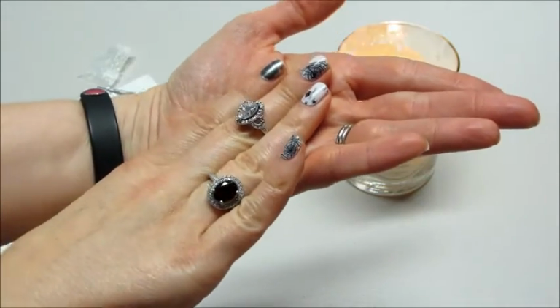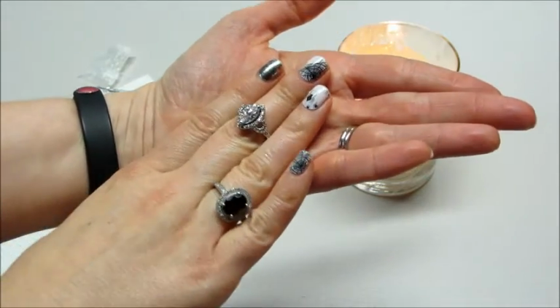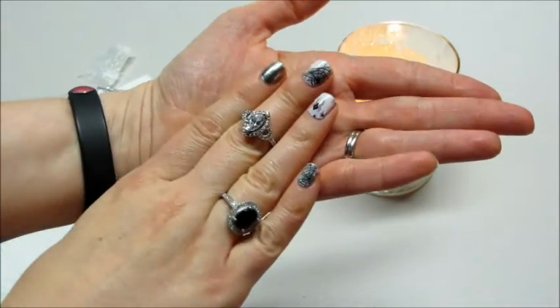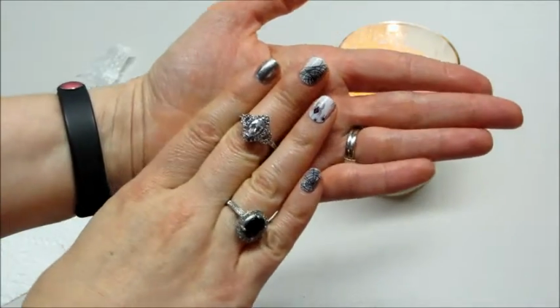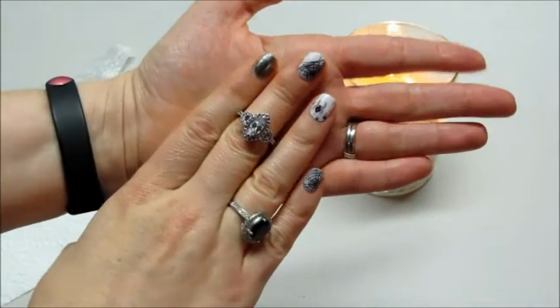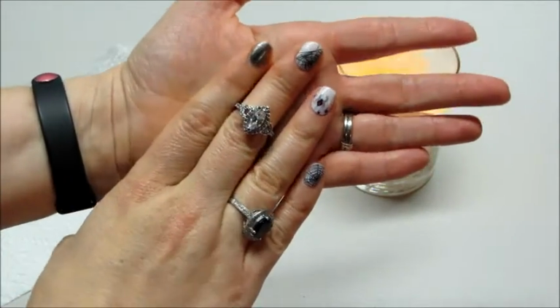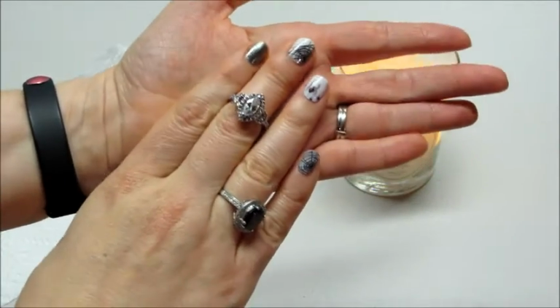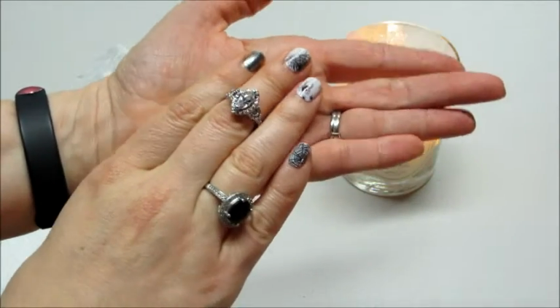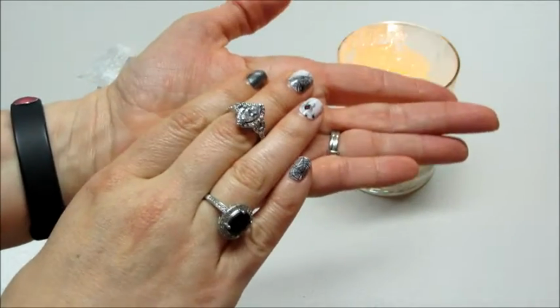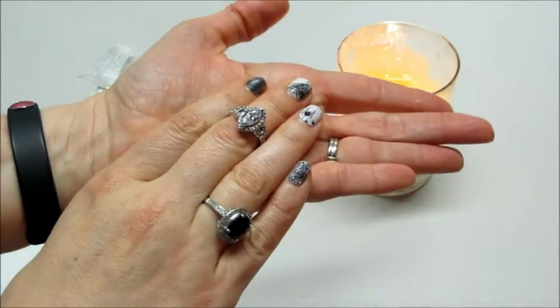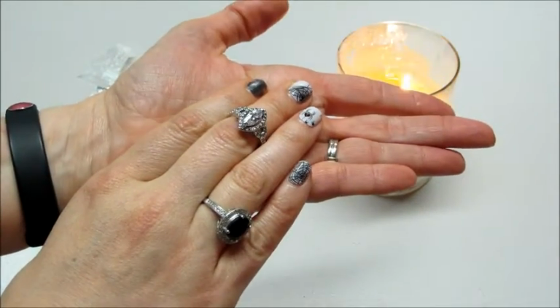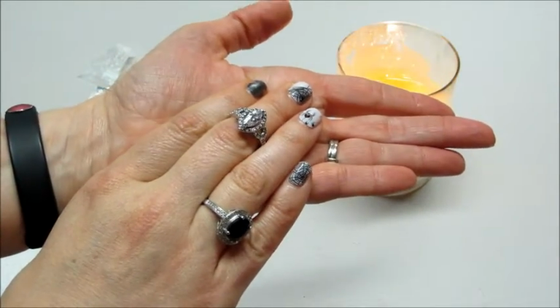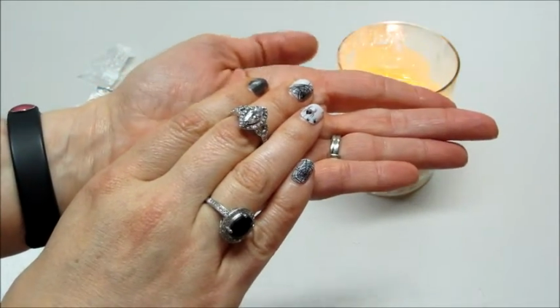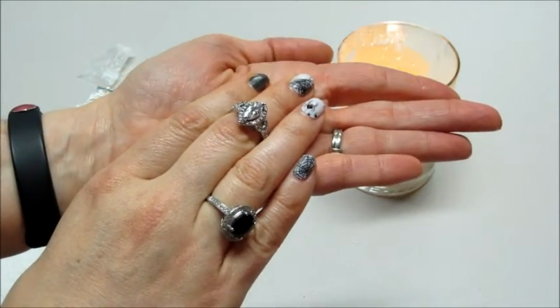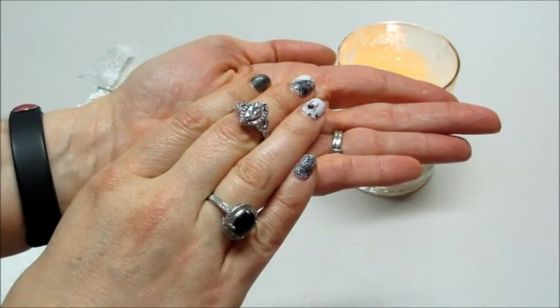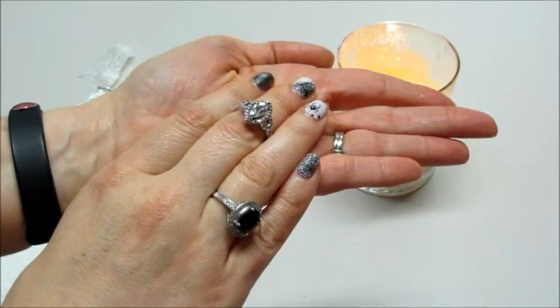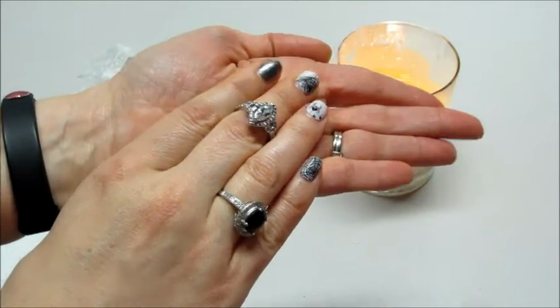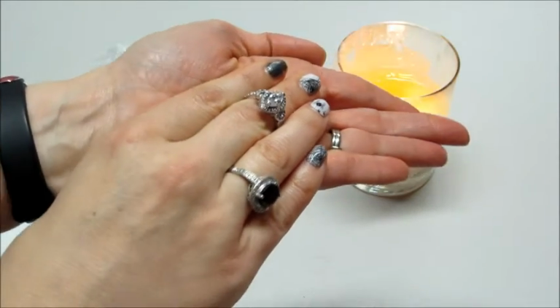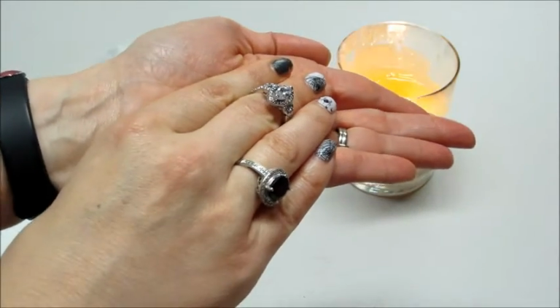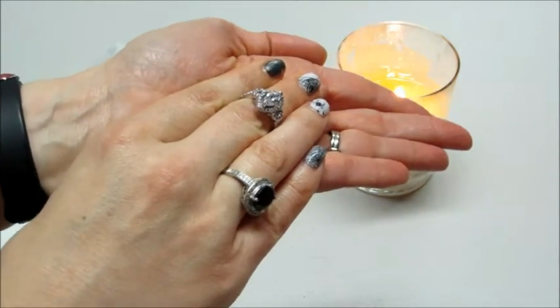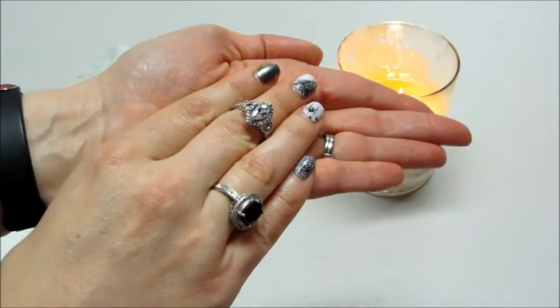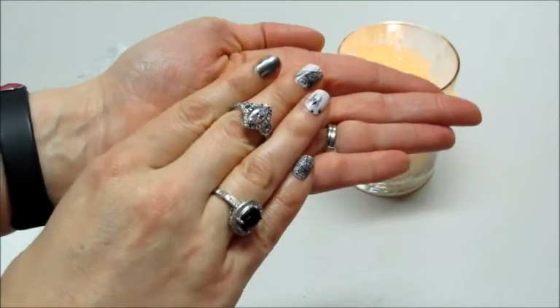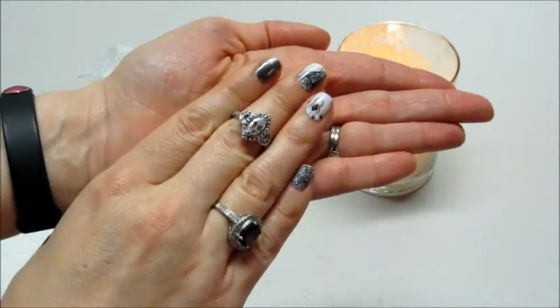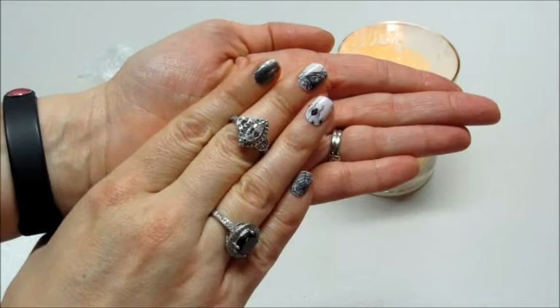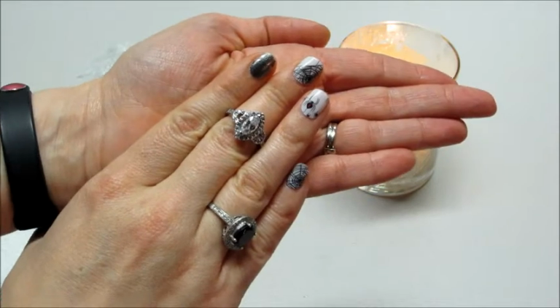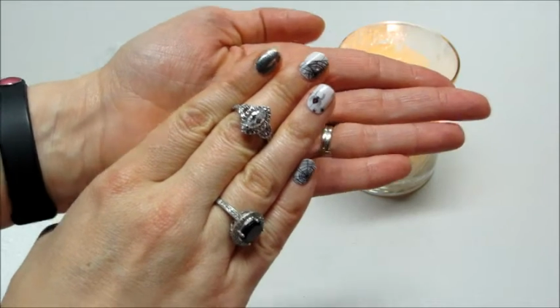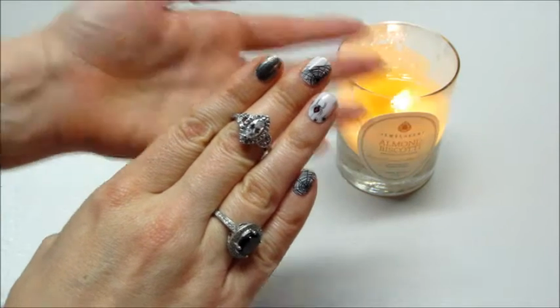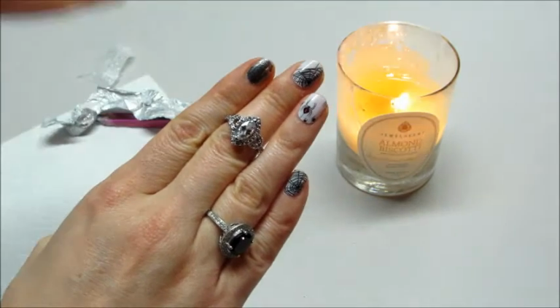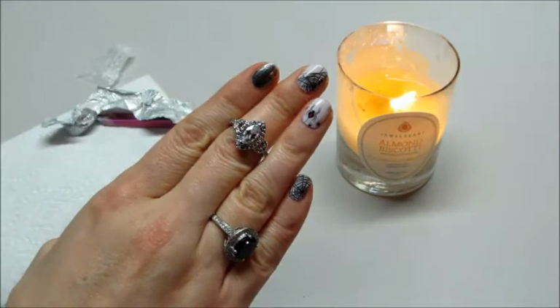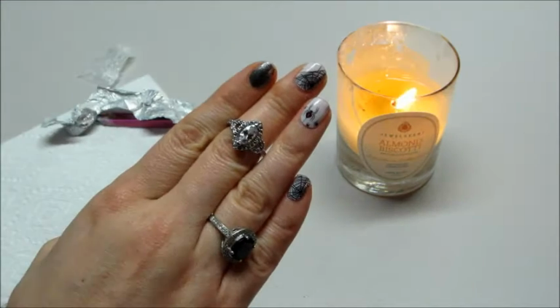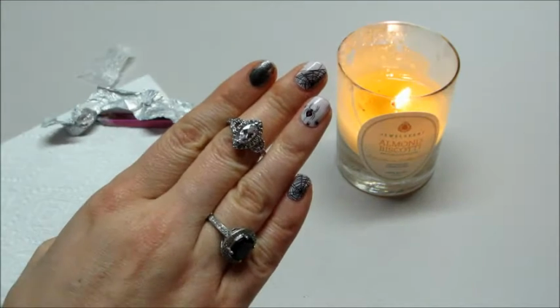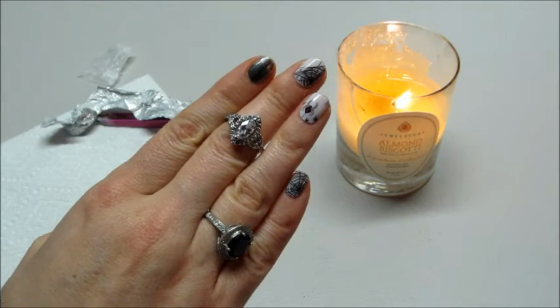I'll leave some promo codes below if you guys would like to try anything from Jewel Scent. Thanks so much for watching, bye!